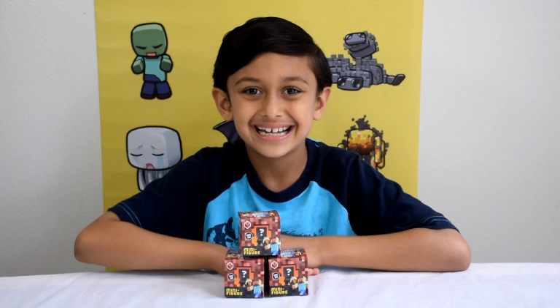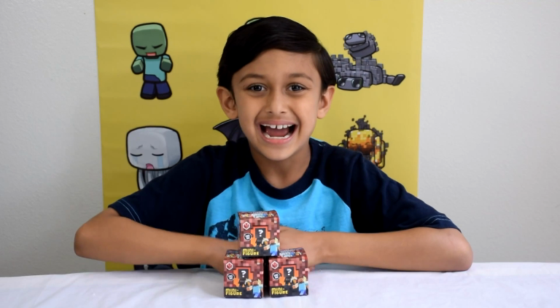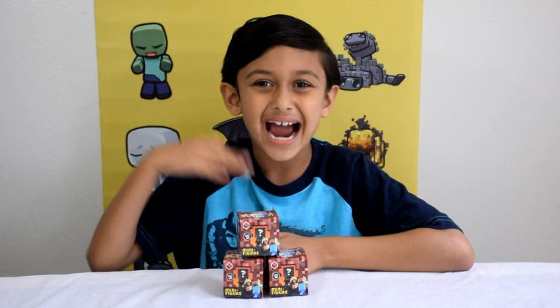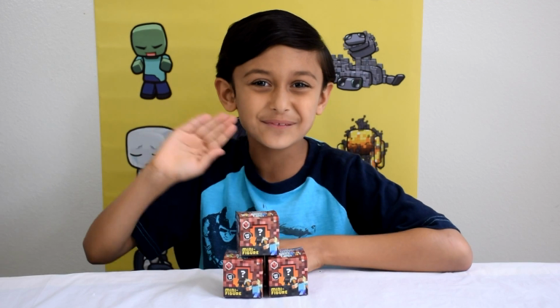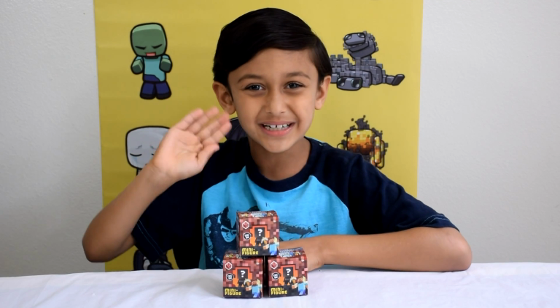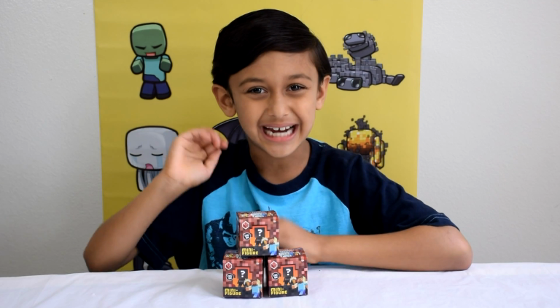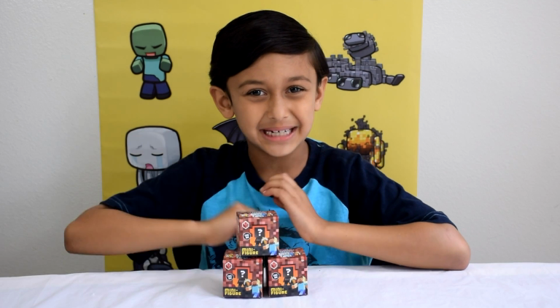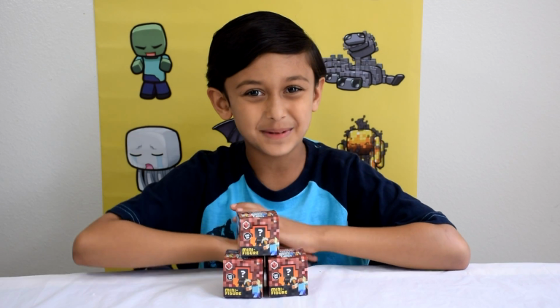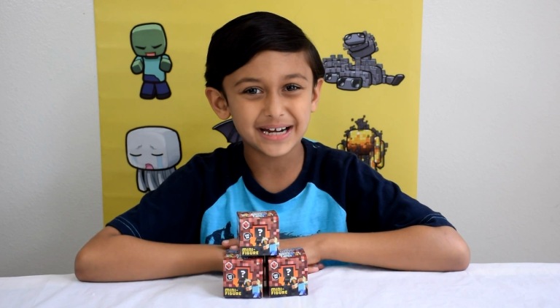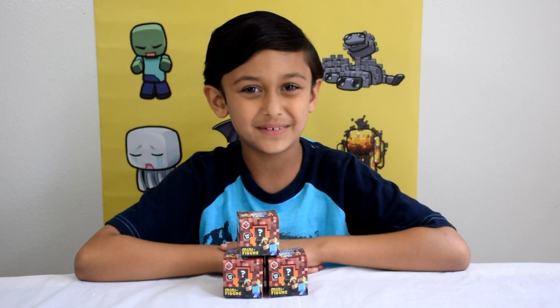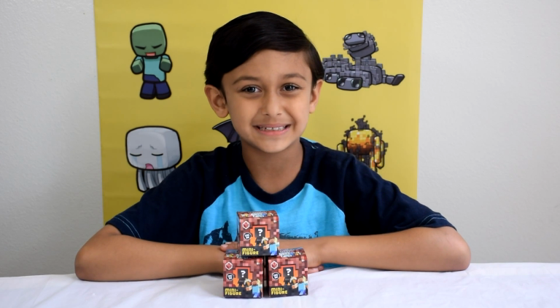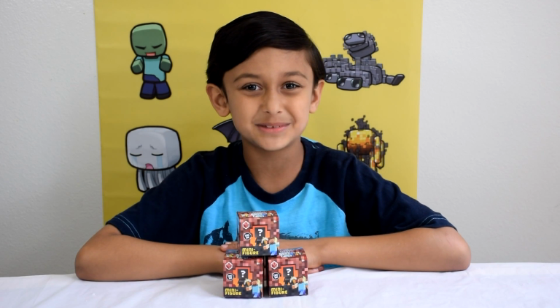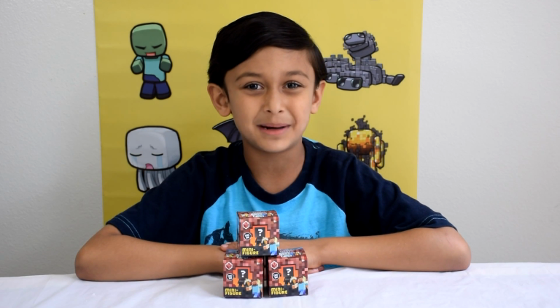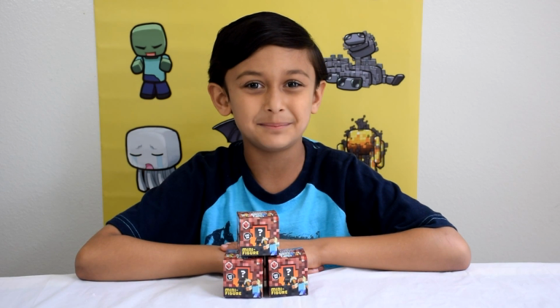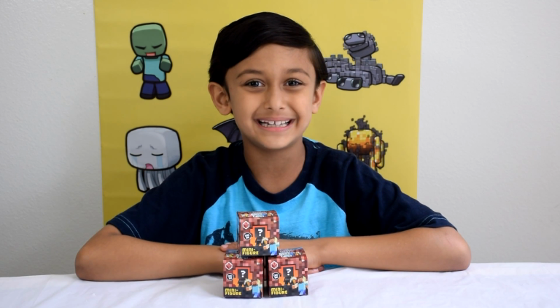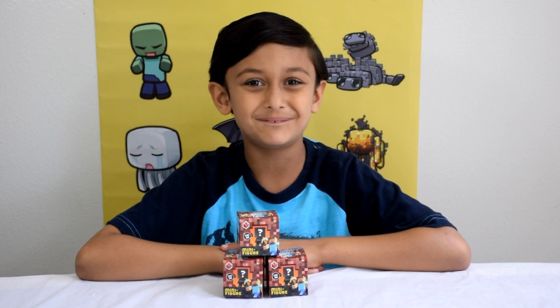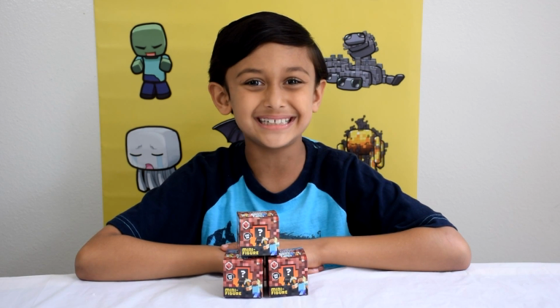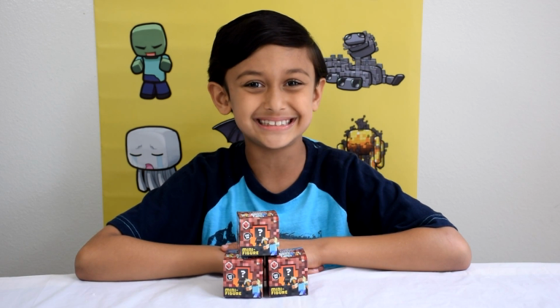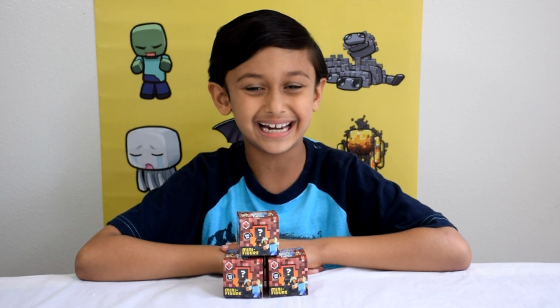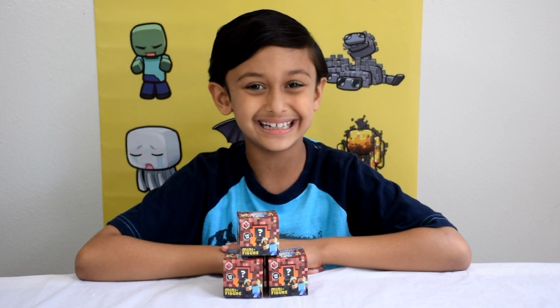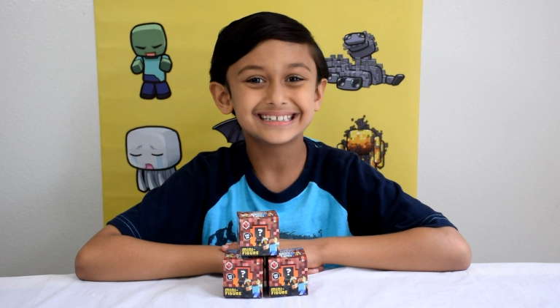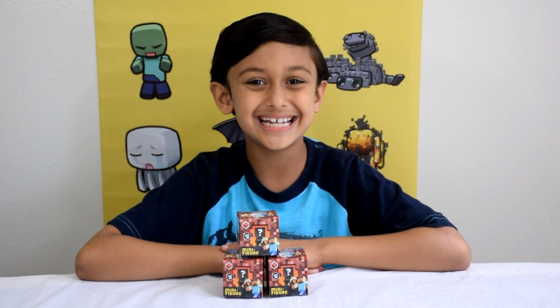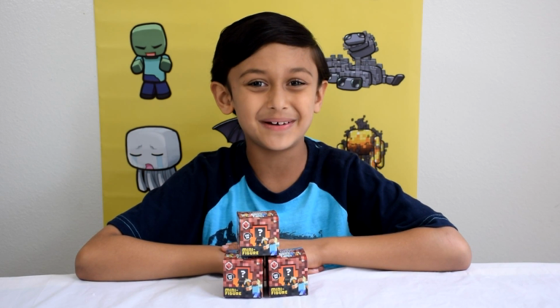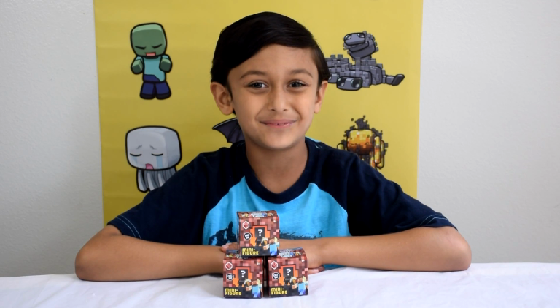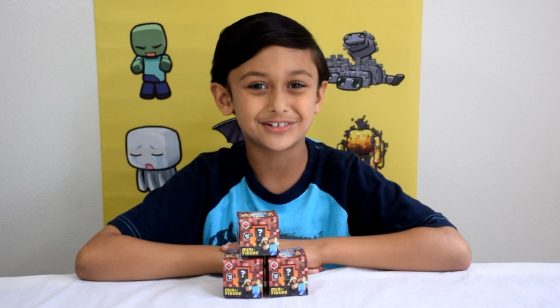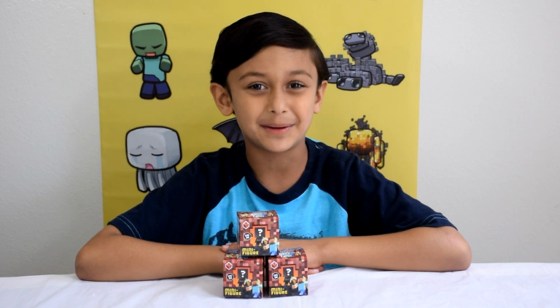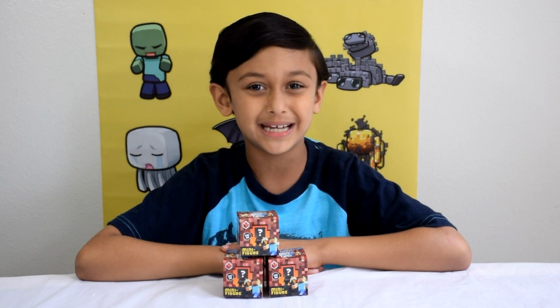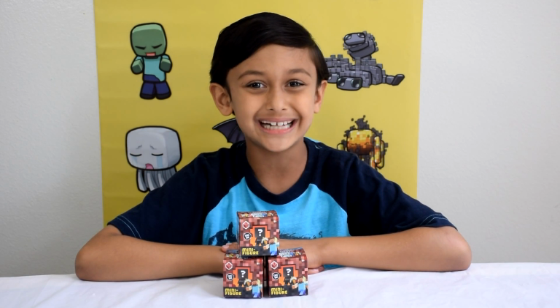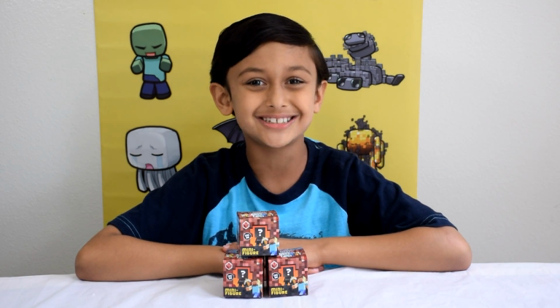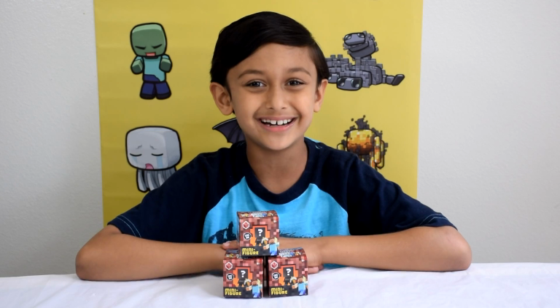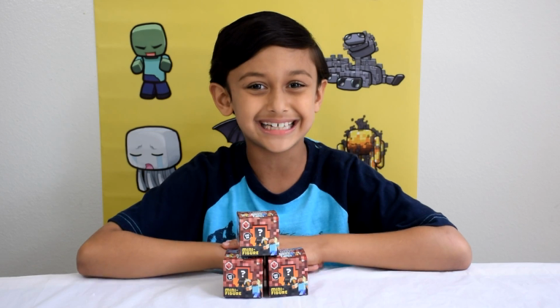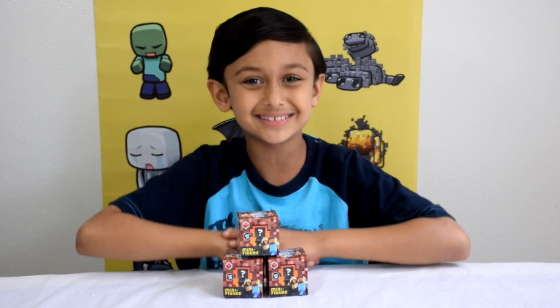Hi friends, I'm Fire and welcome to my Build and Fun channel. Today I'm waiting for shopping at Toys R Us.